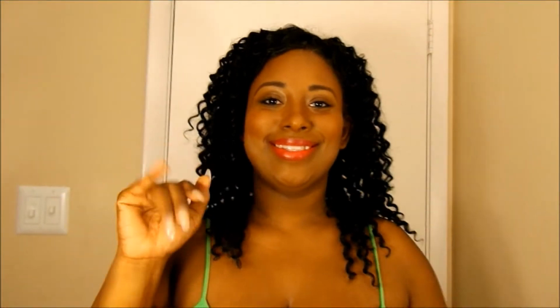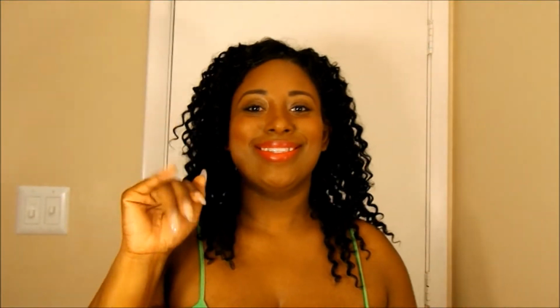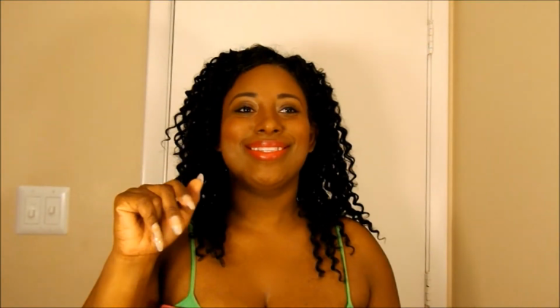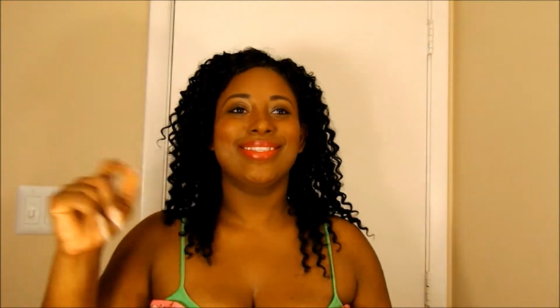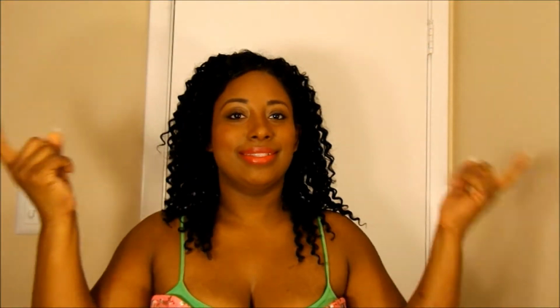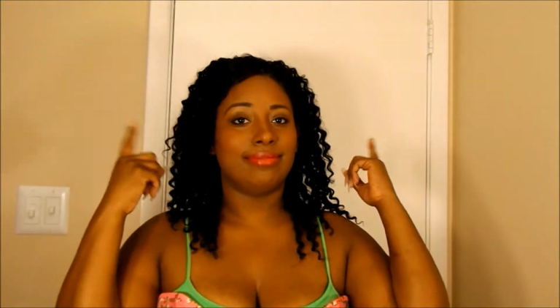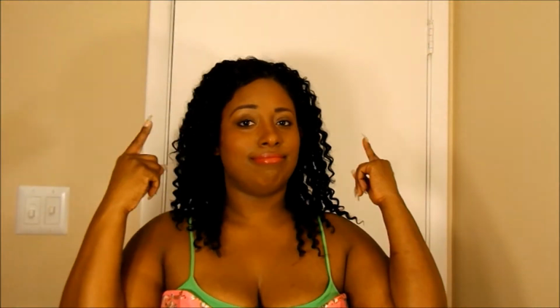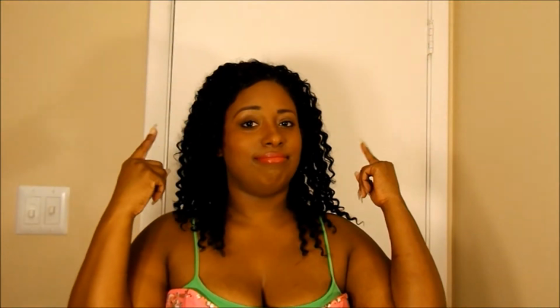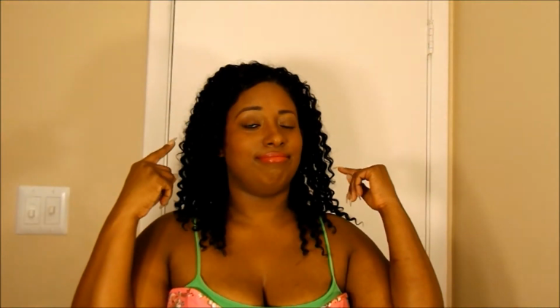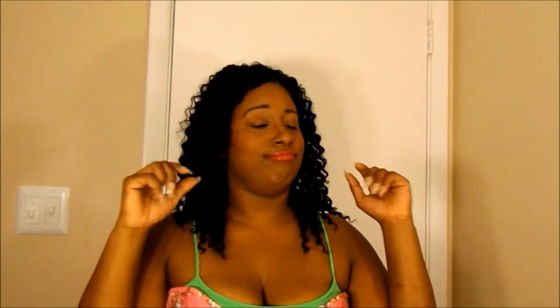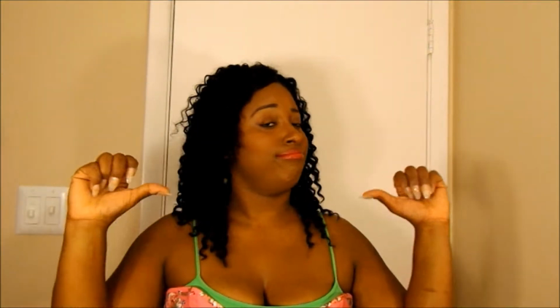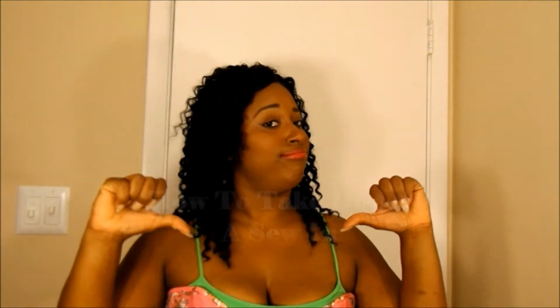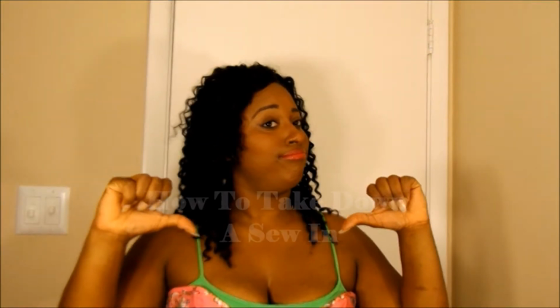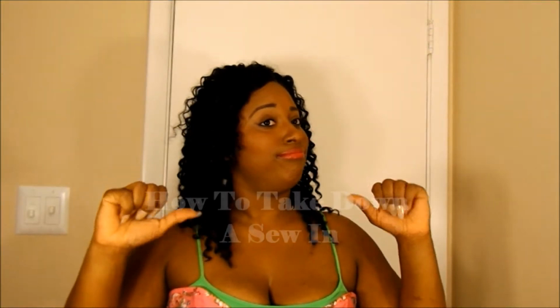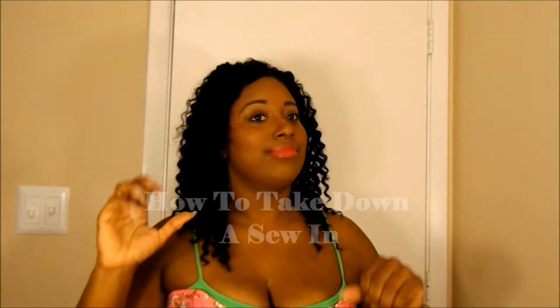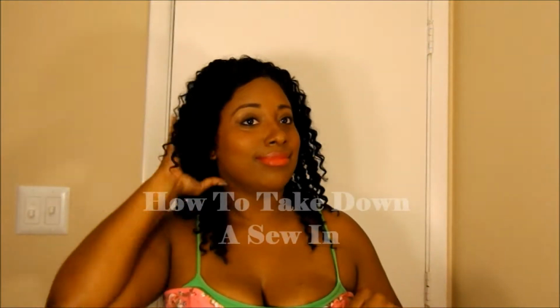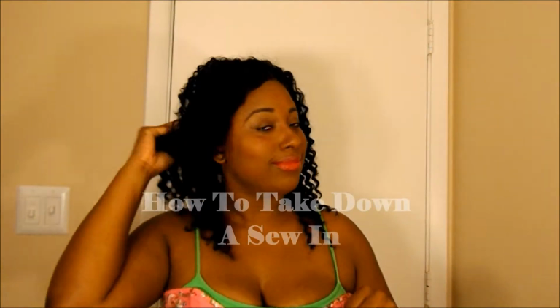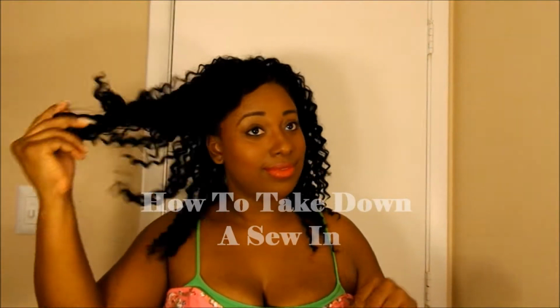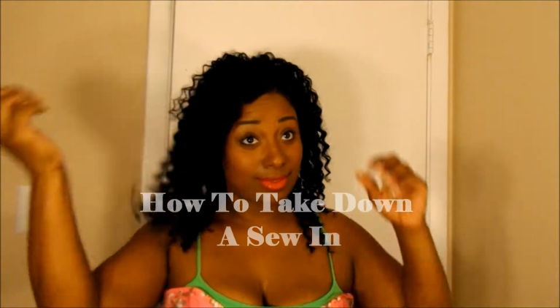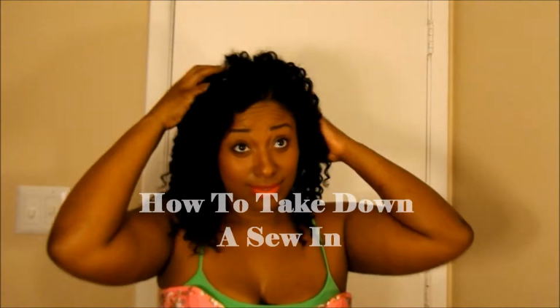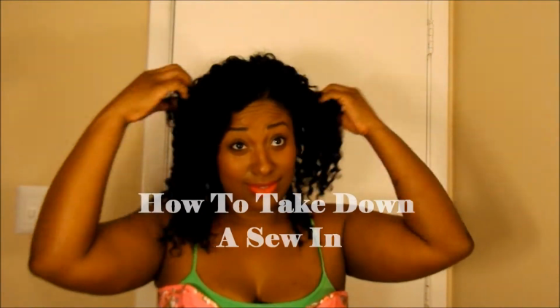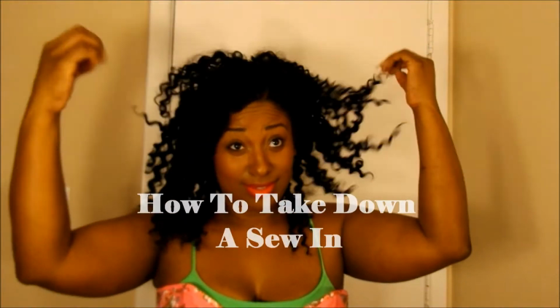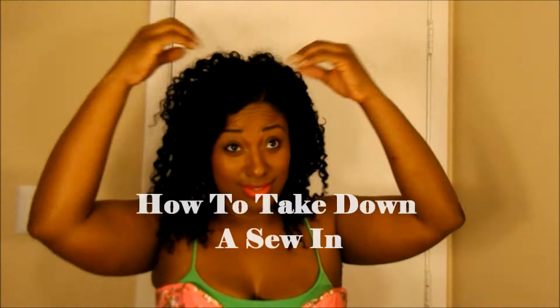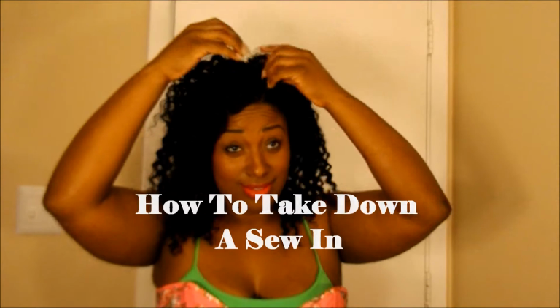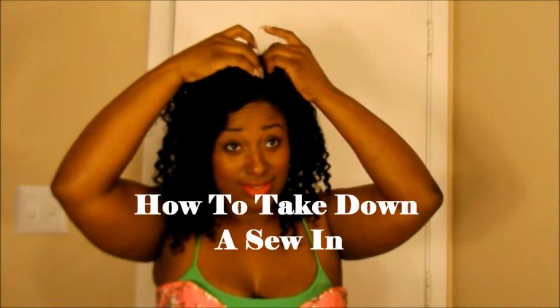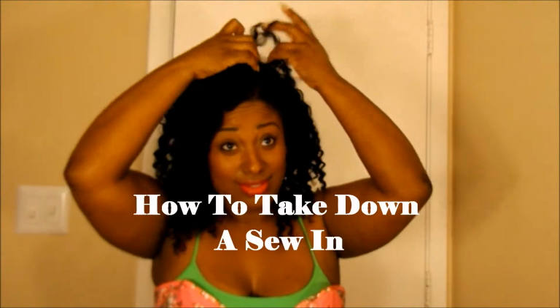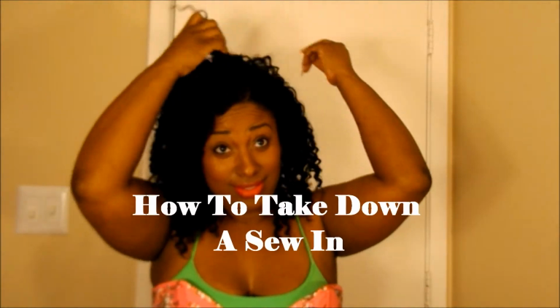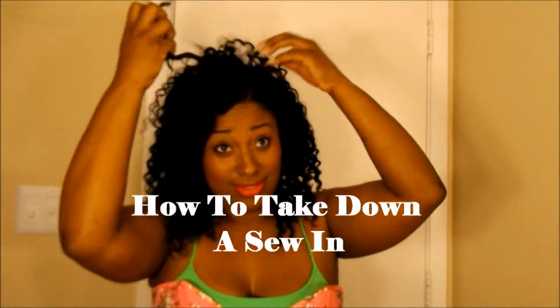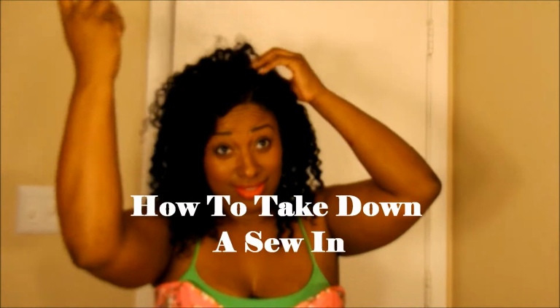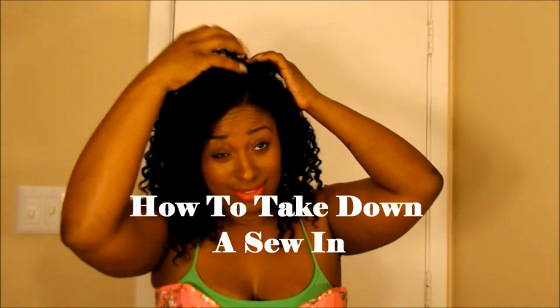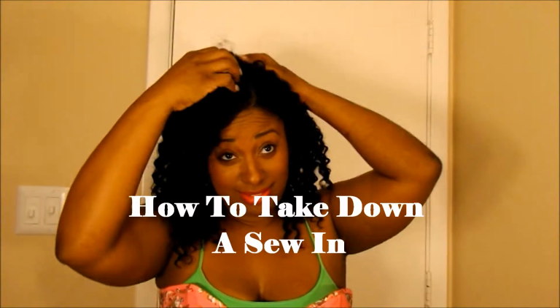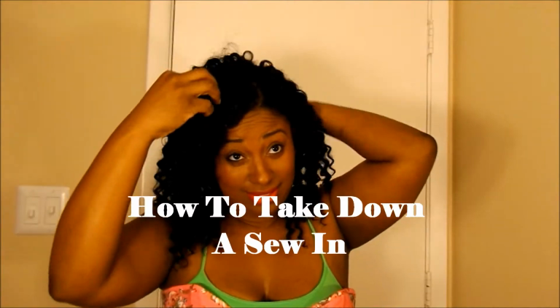Welcome back ladies. Today we're going to be working on how to take down the sew-in. It's getting old and so it's time to get it out of my hair.